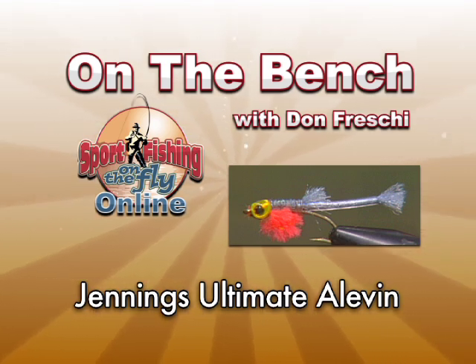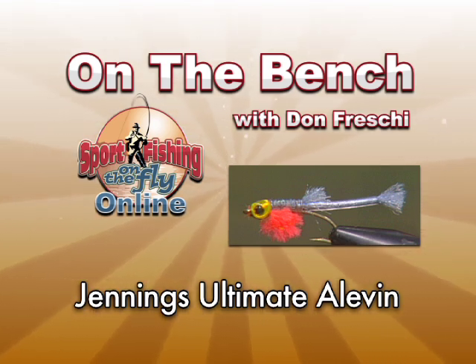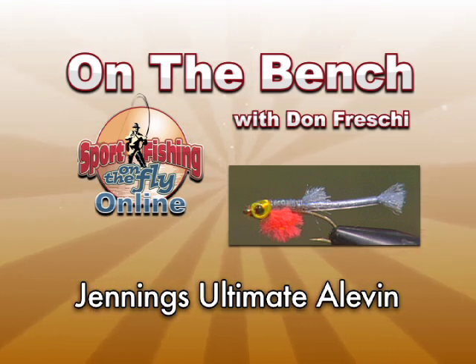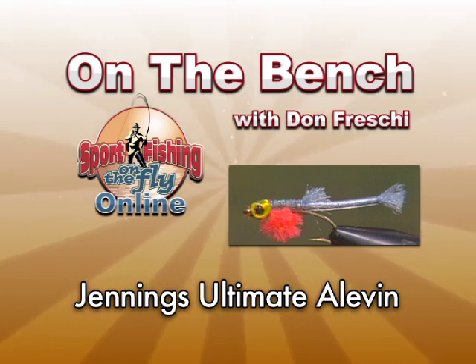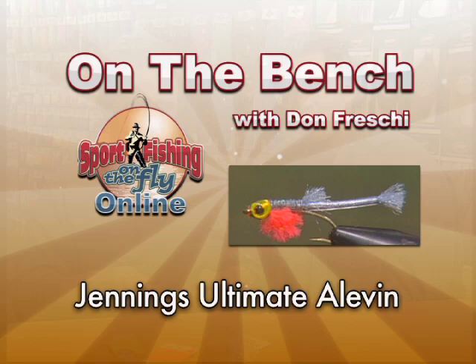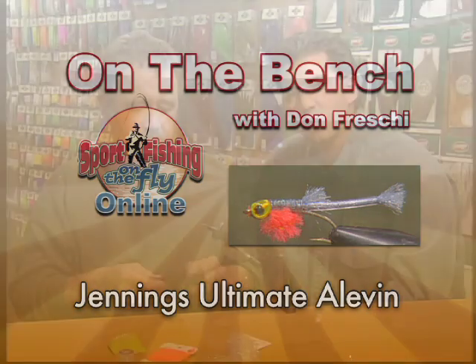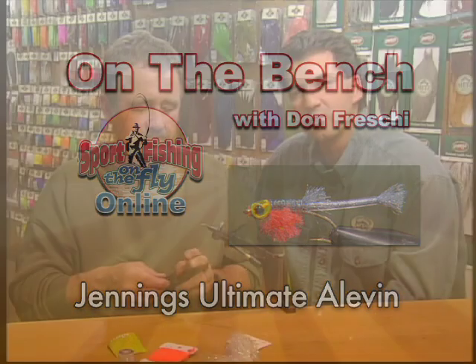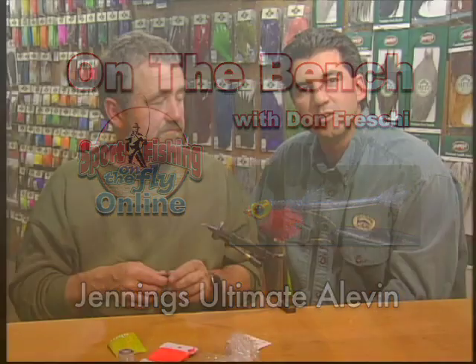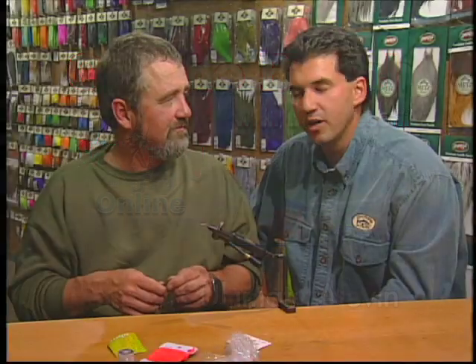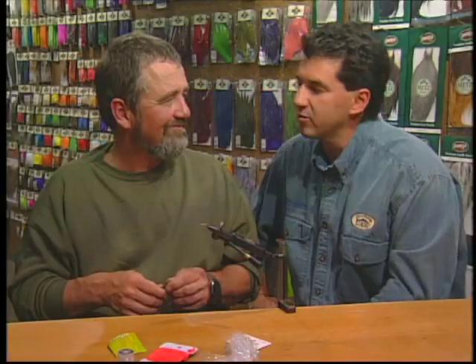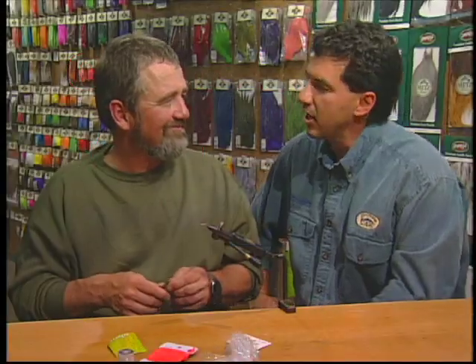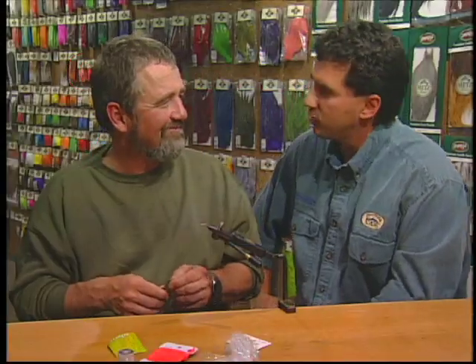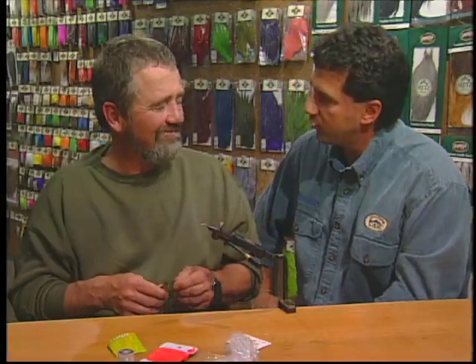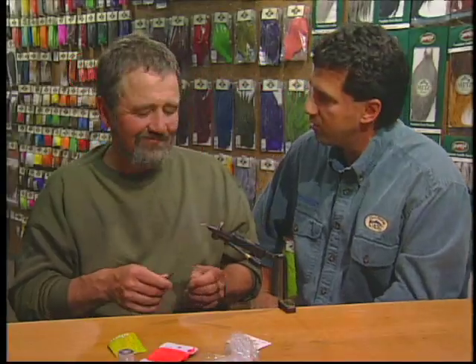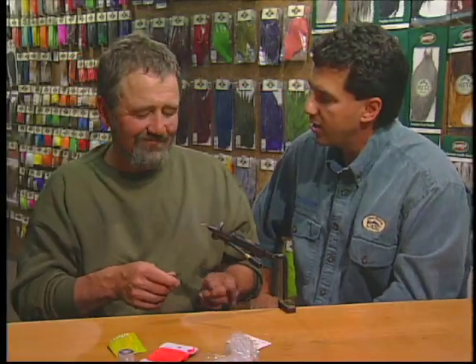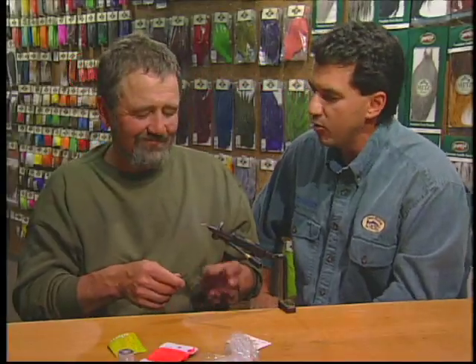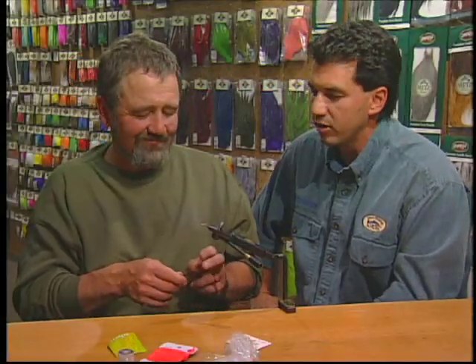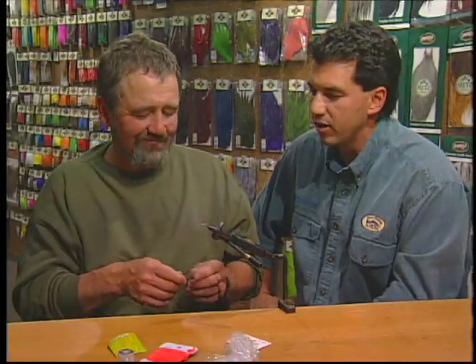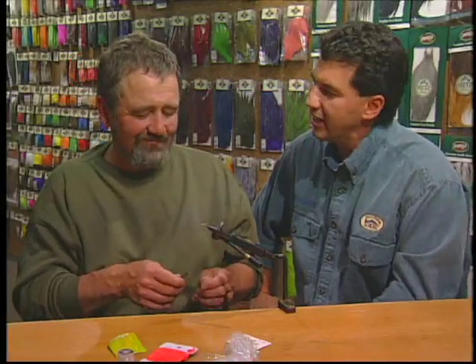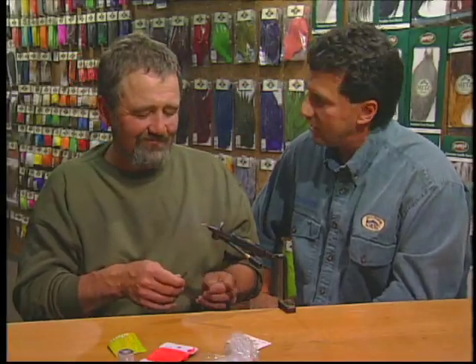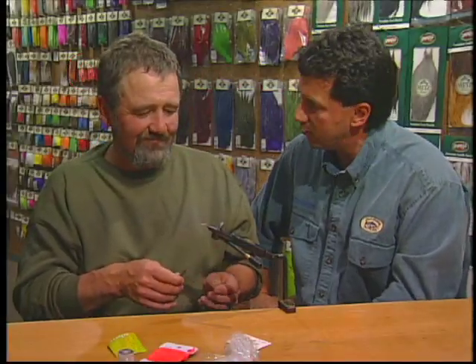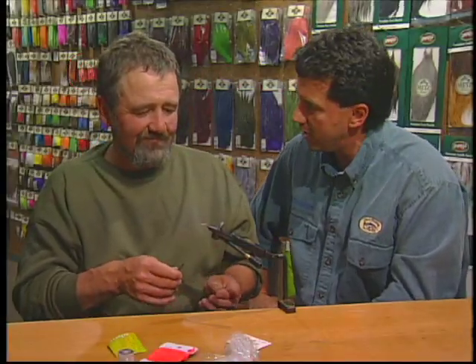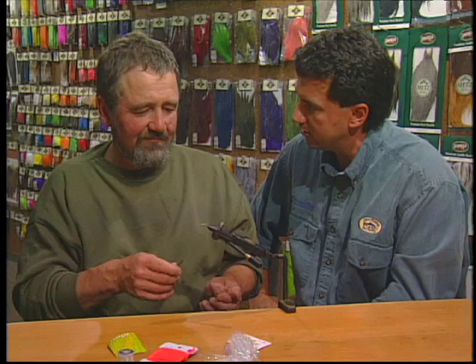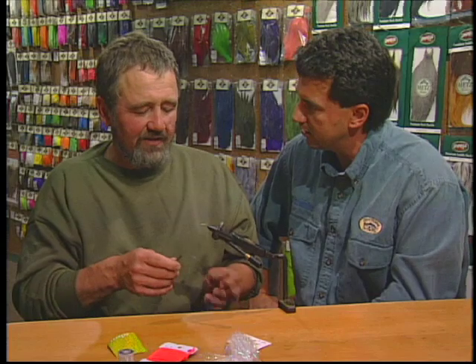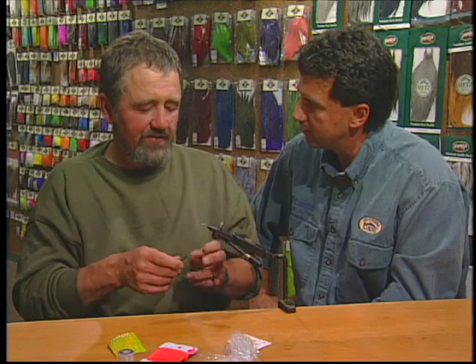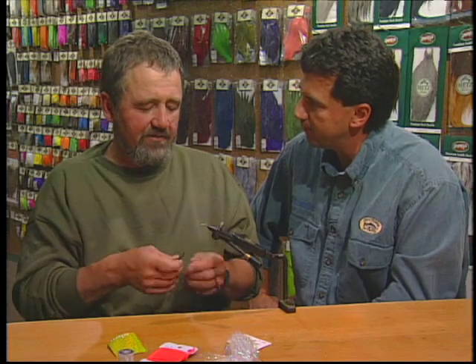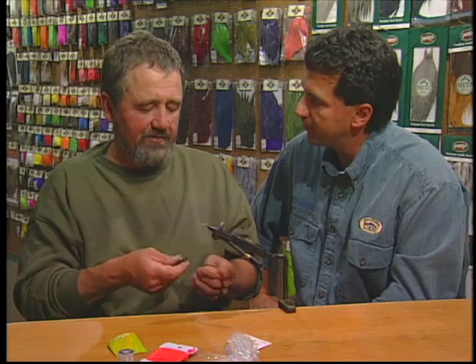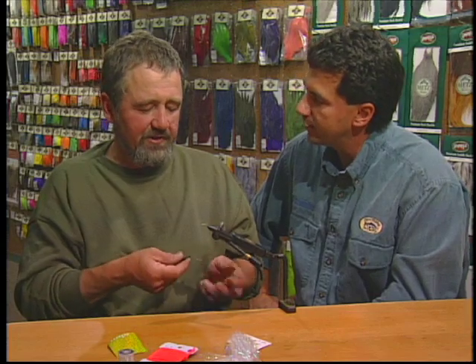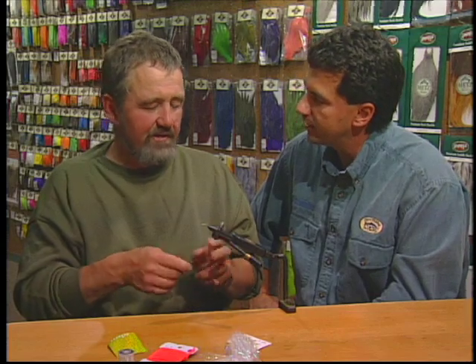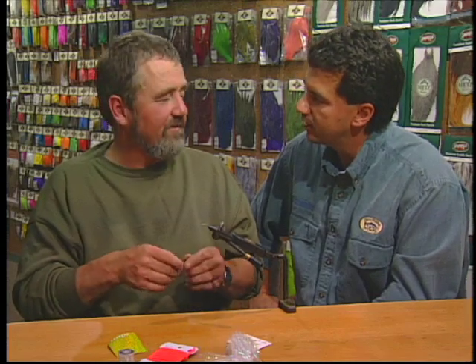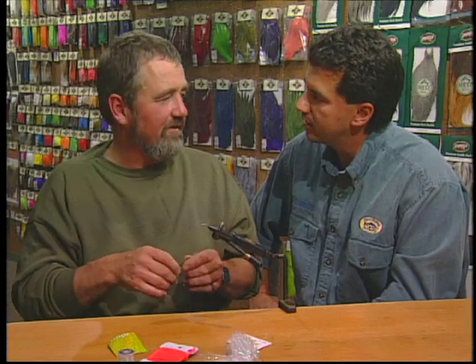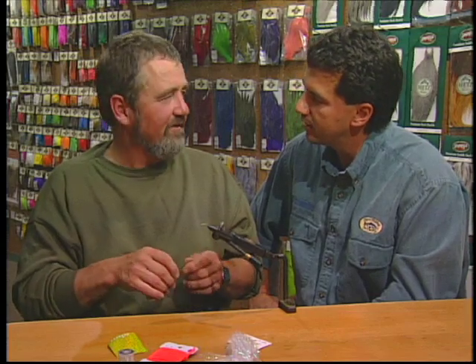Today on the bench I'm joined by Steve Jennings of the Canlis Fly Shop and we're going to tie an Aildon pattern. That's right, it's called the Jennings Ultimate Aildon.